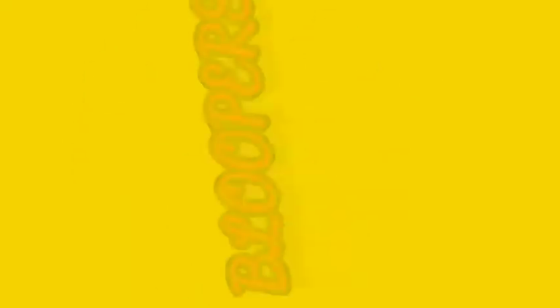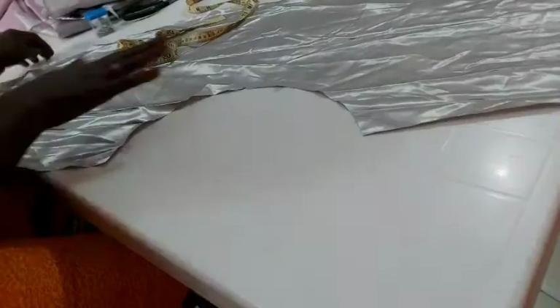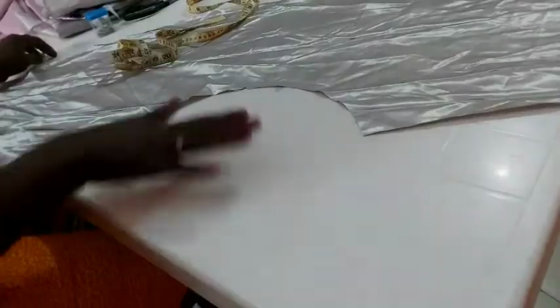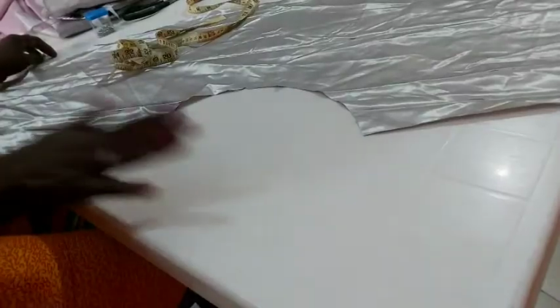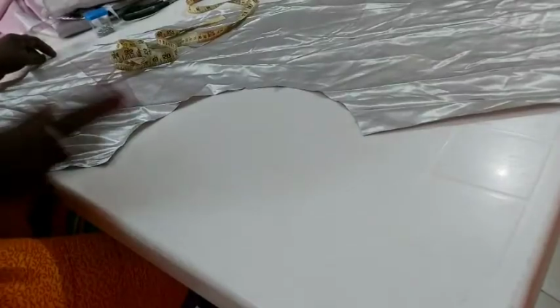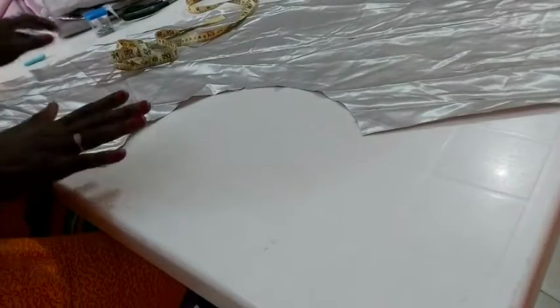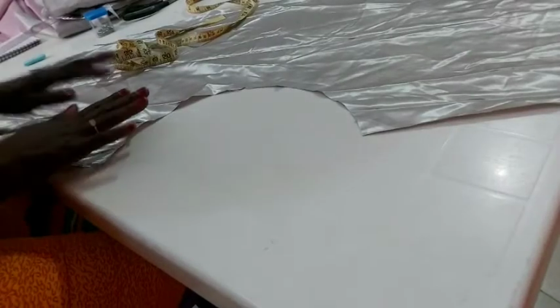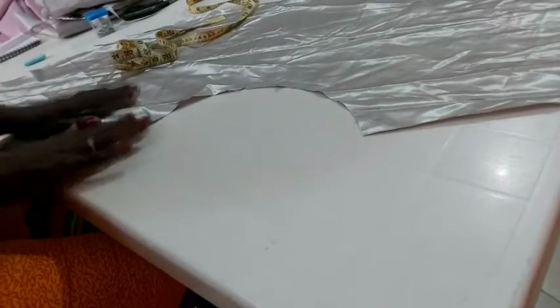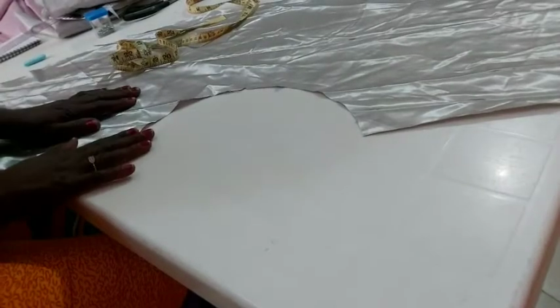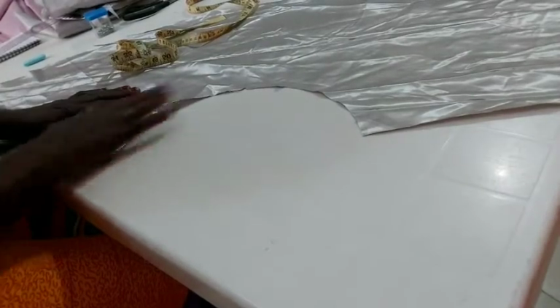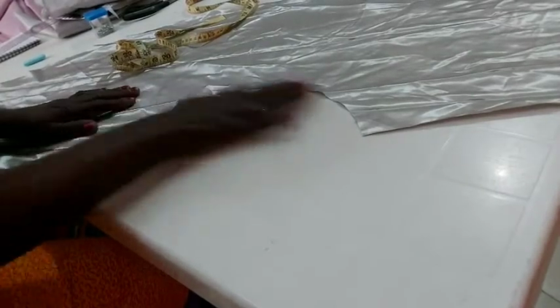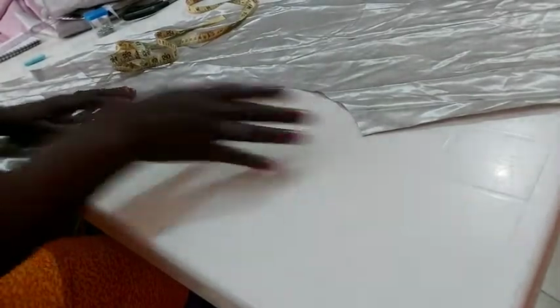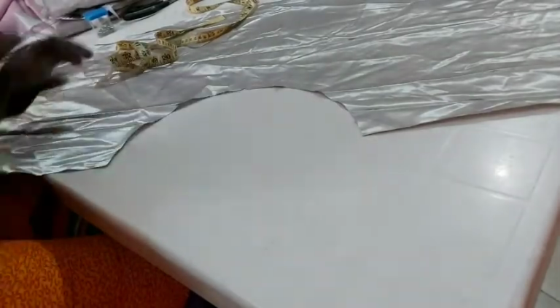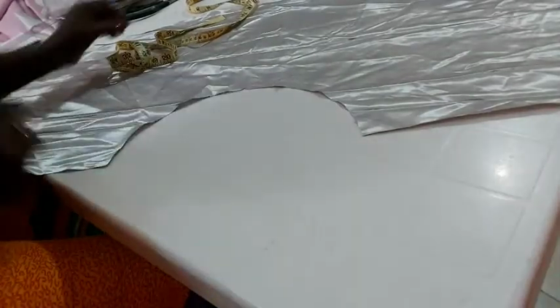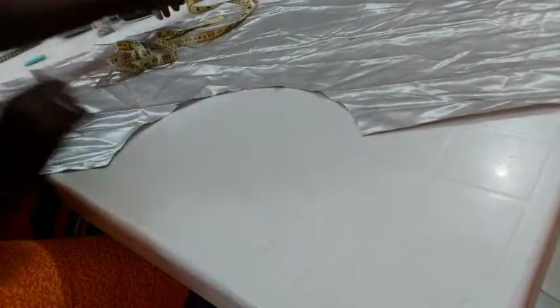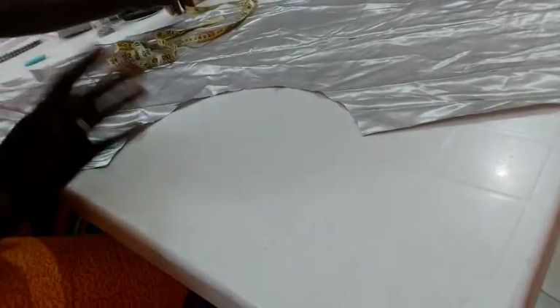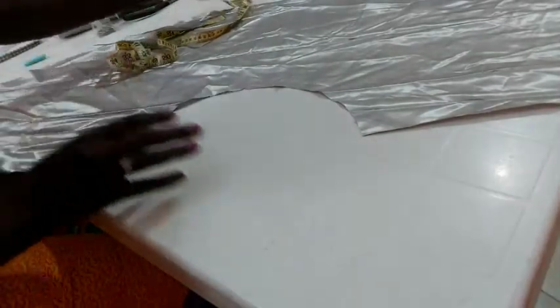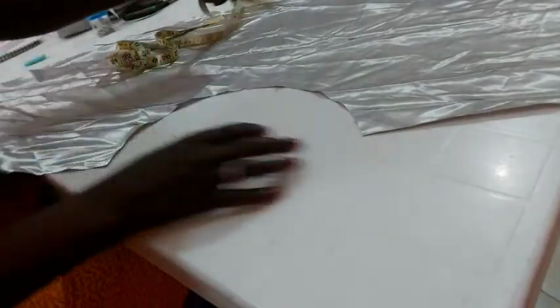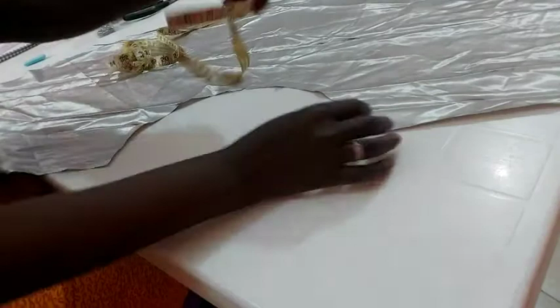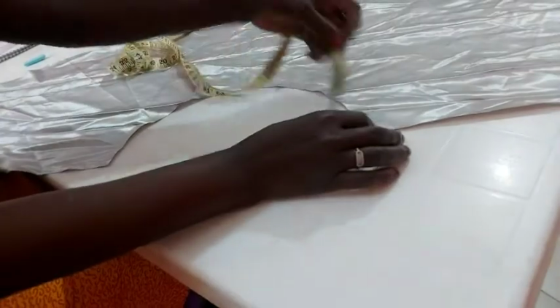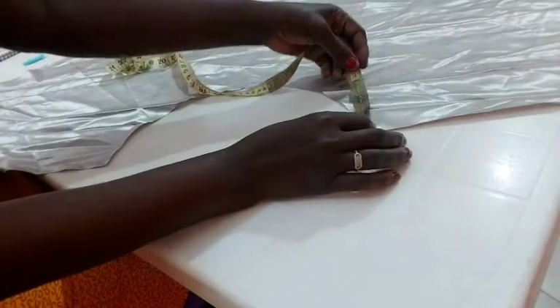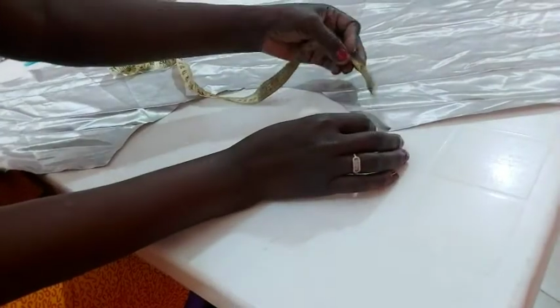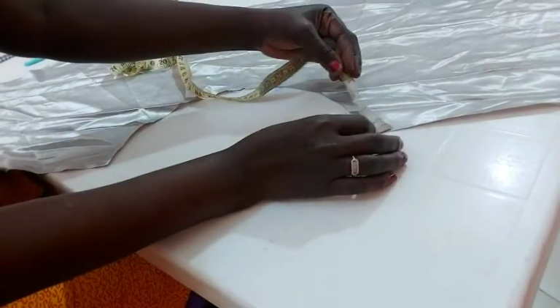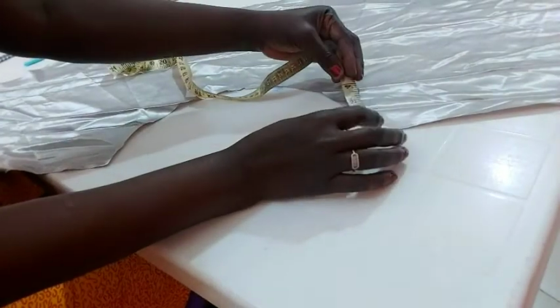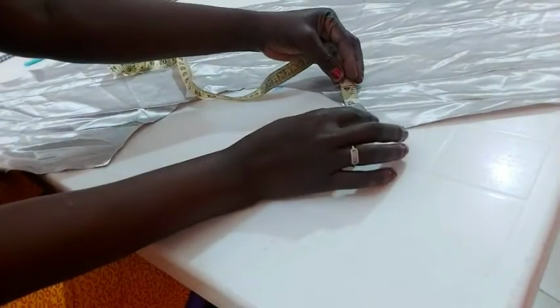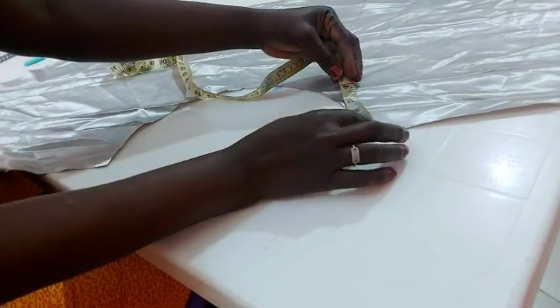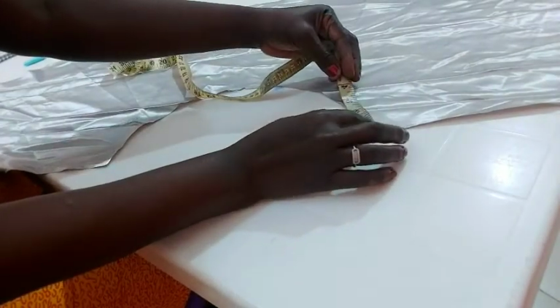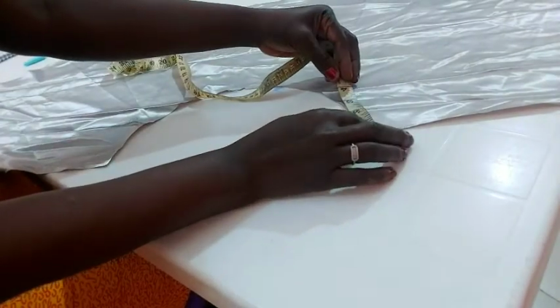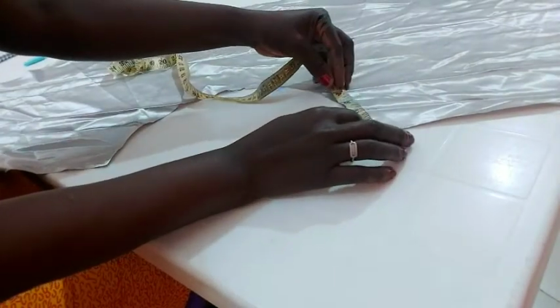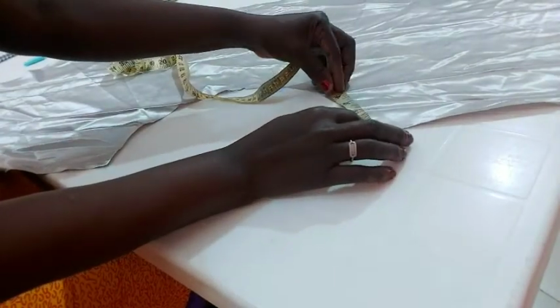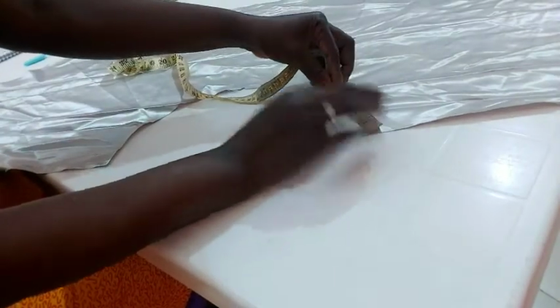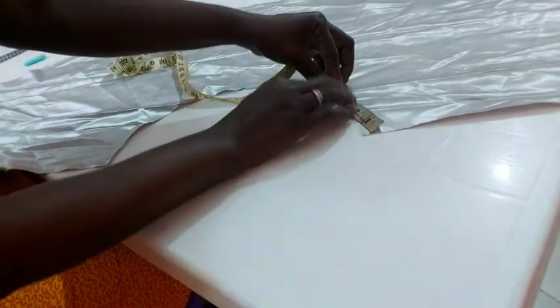Looking at this waist — it's far more than what I need. Let me measure what I have here.